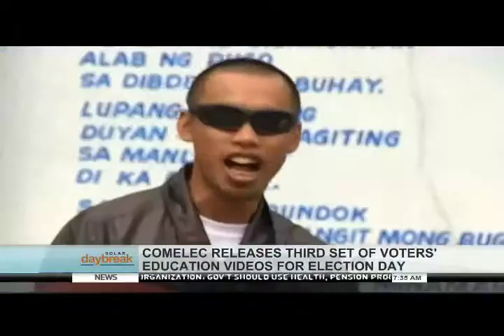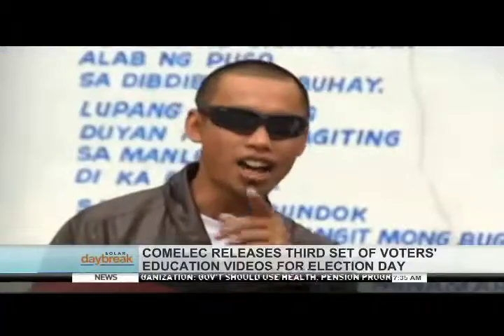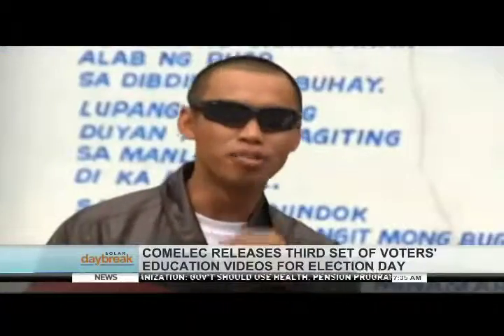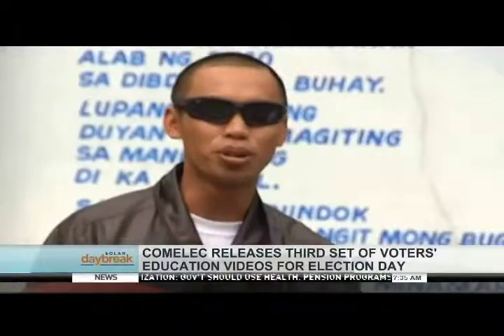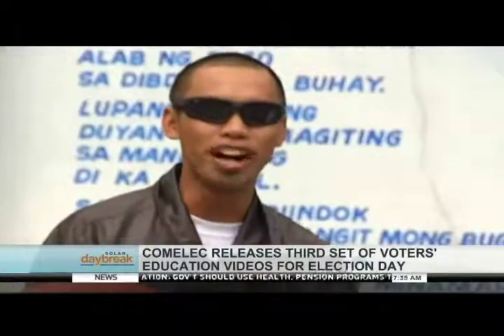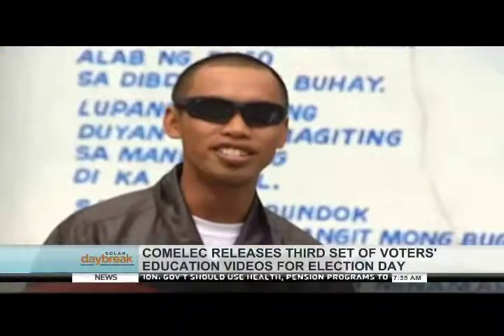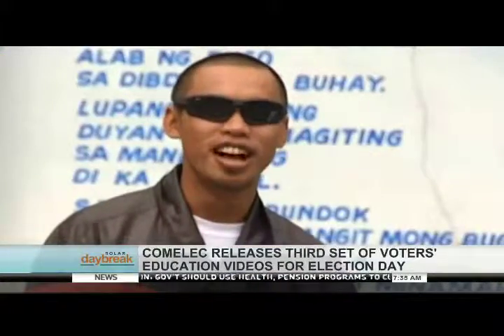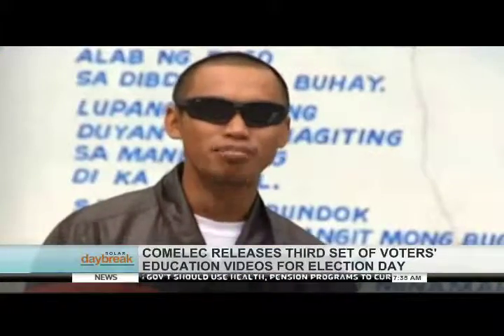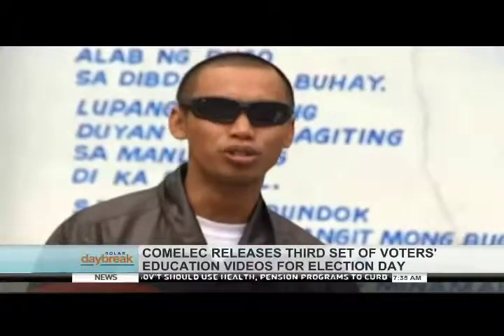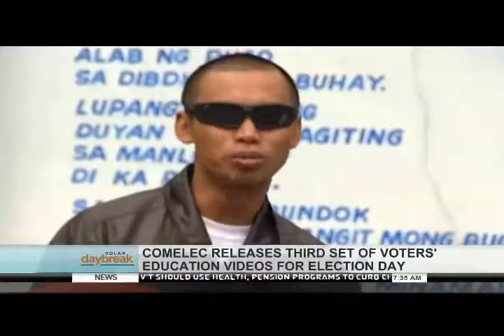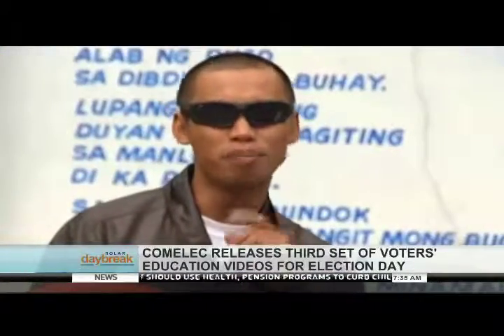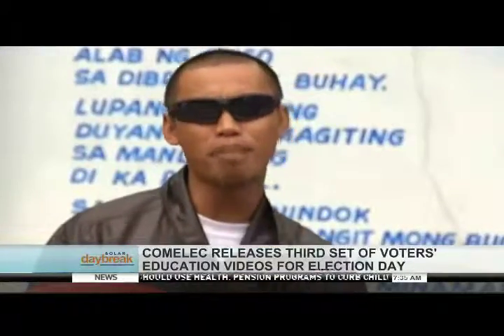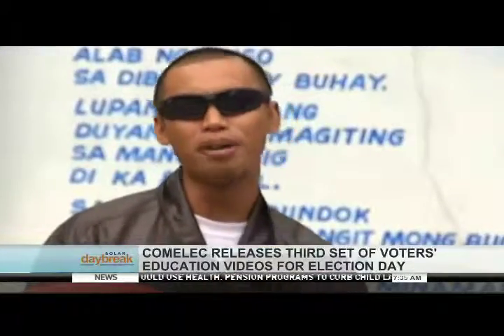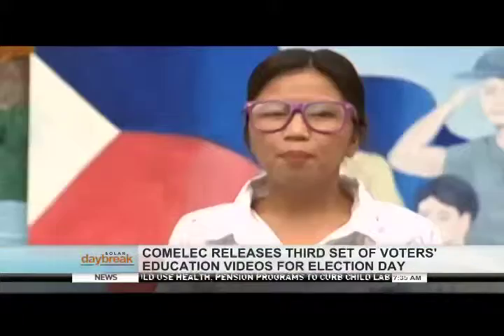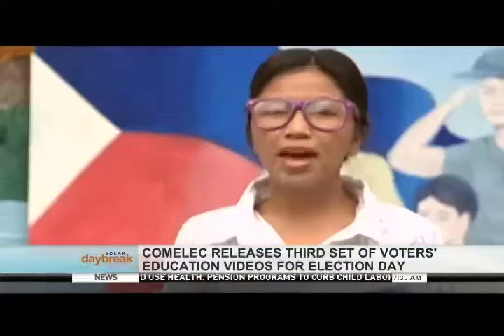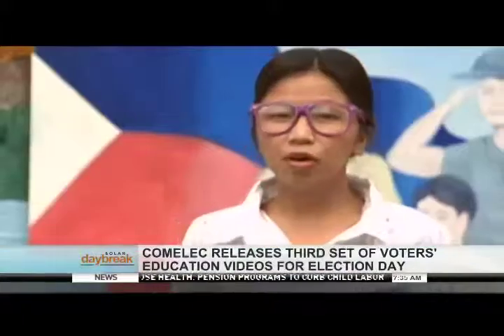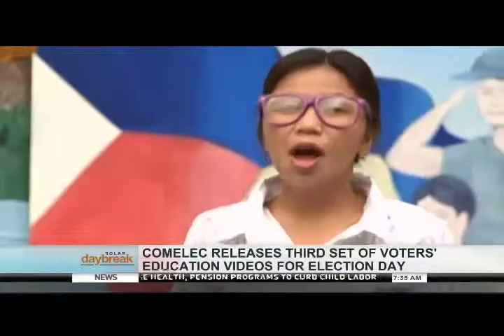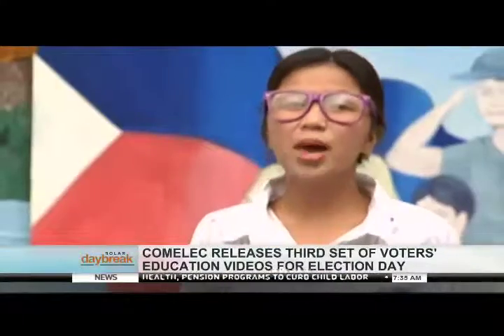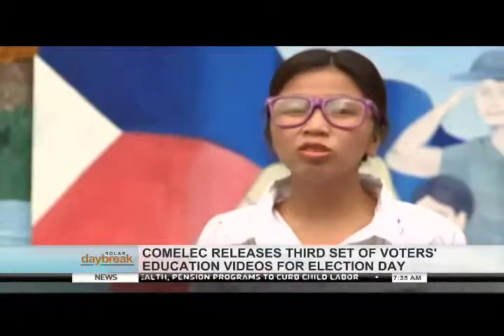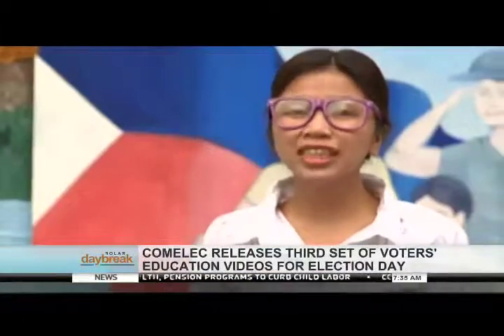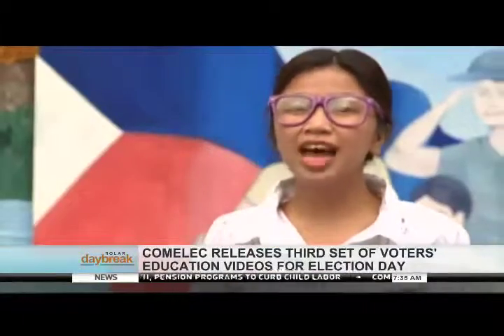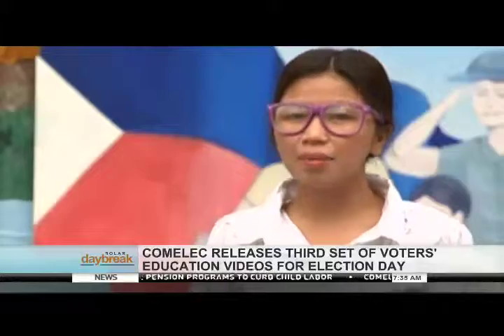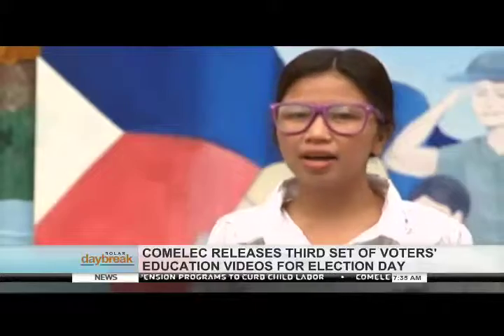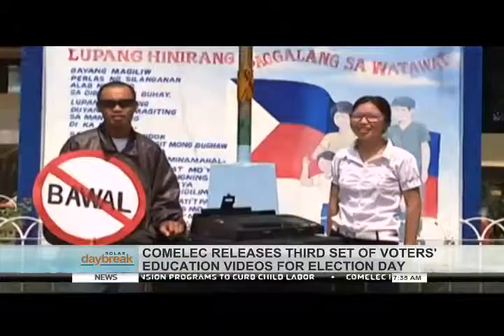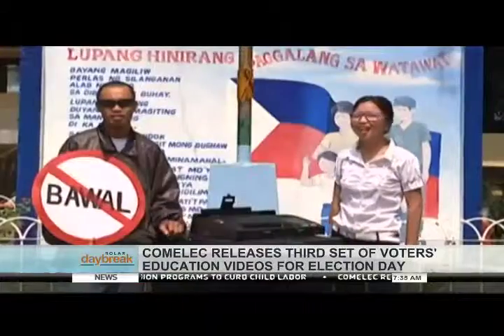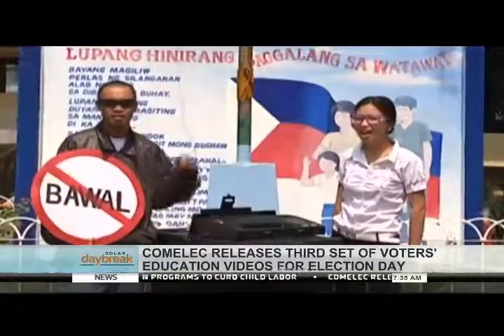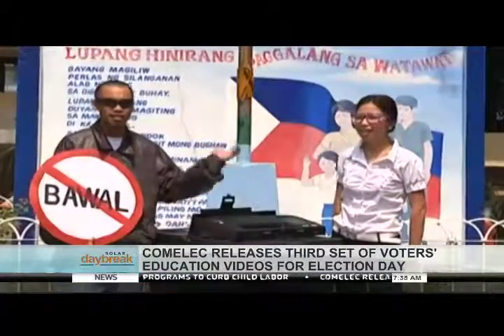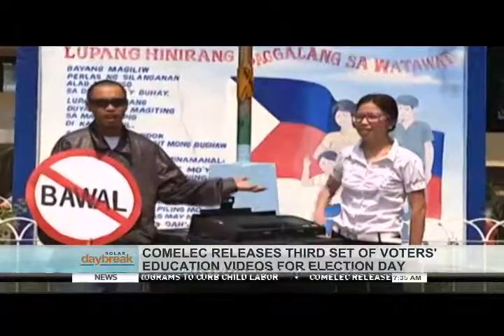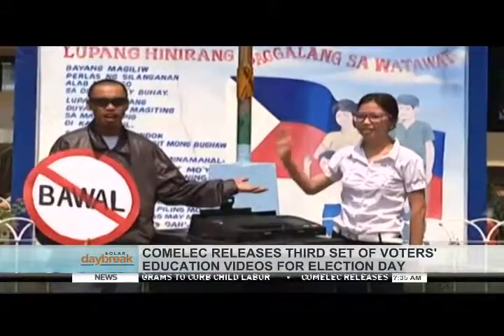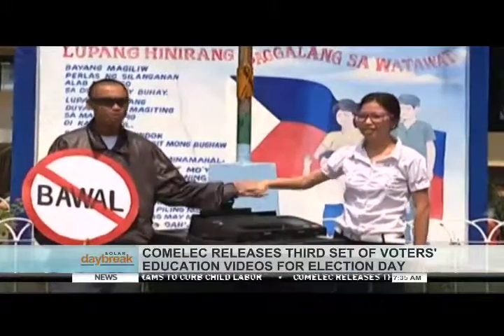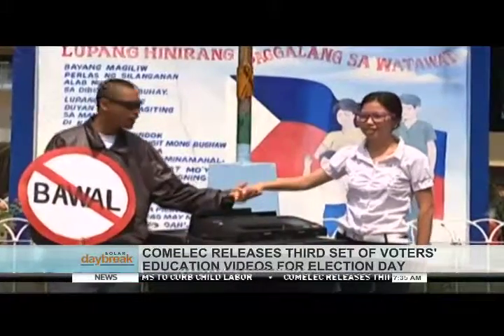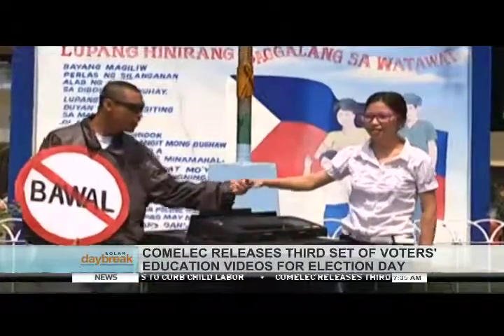Sa araw ng botawan, pero di pinagbabawan. Meron ding tama. Tara! Alamin natin!